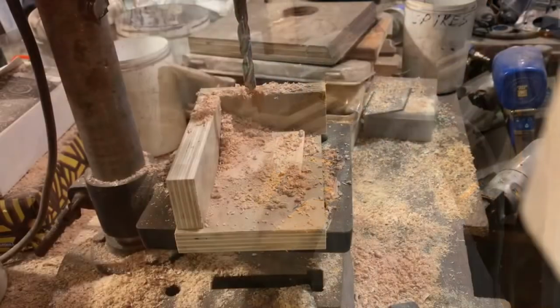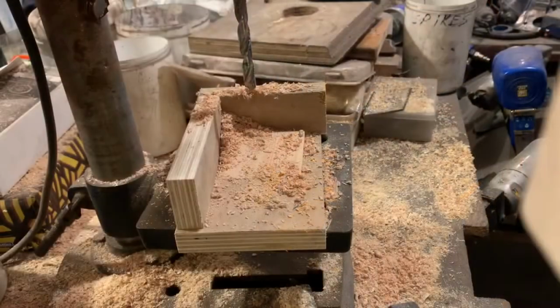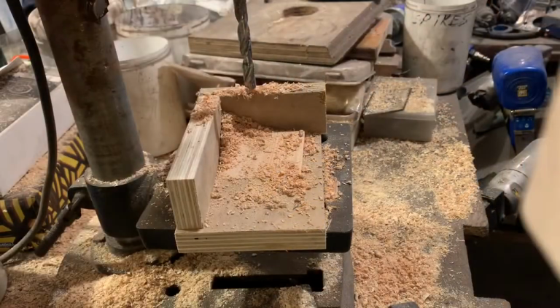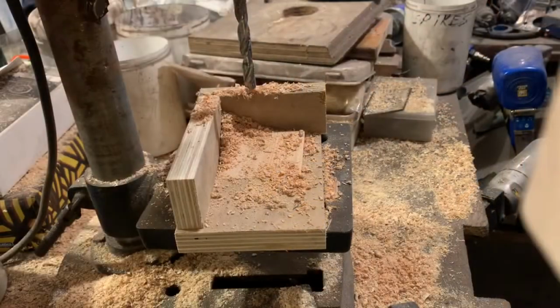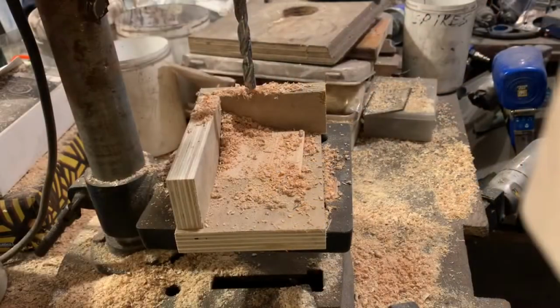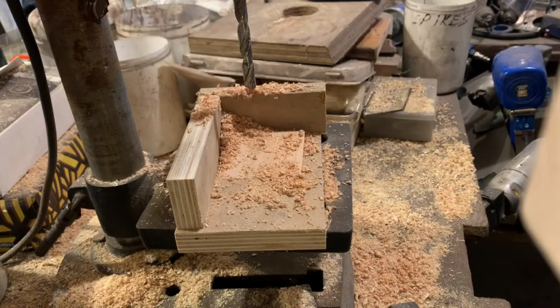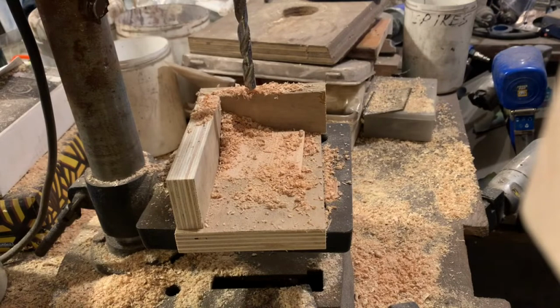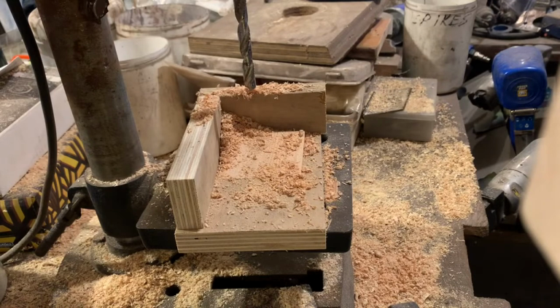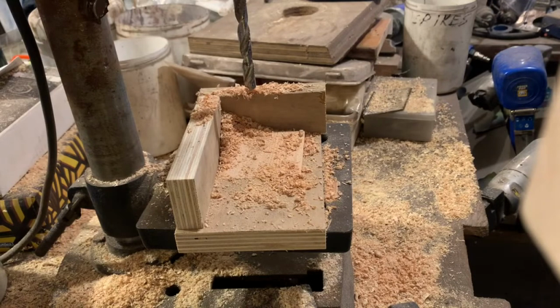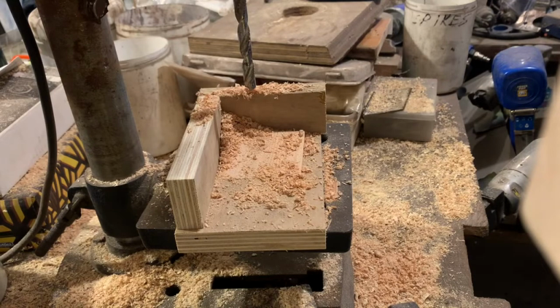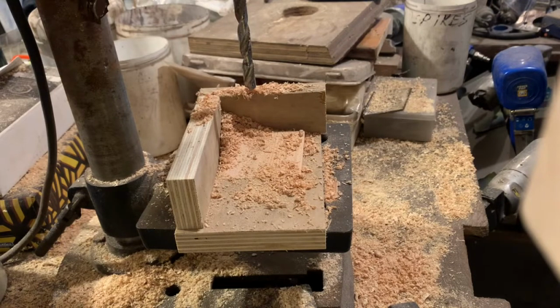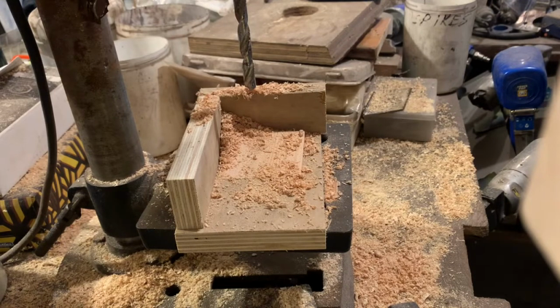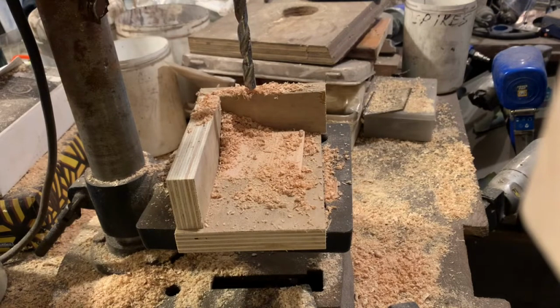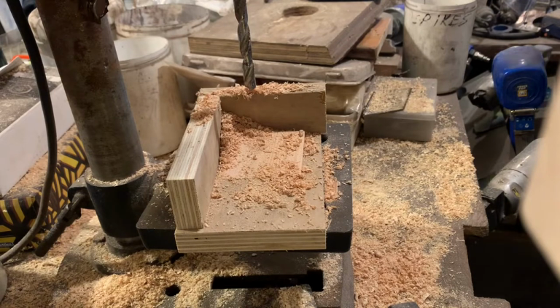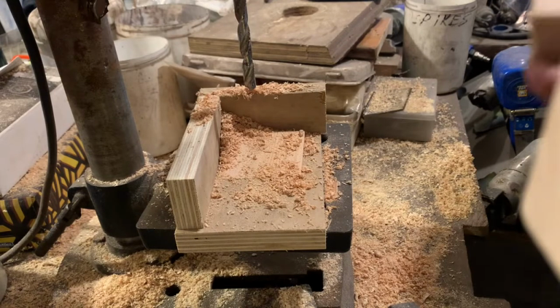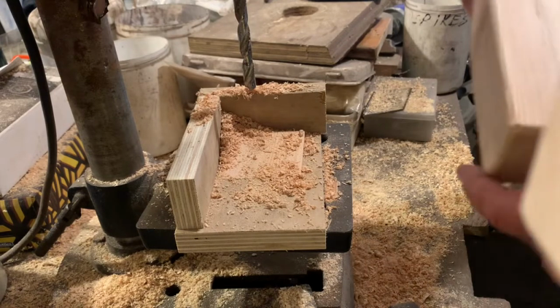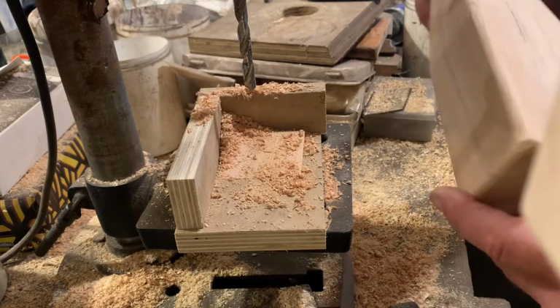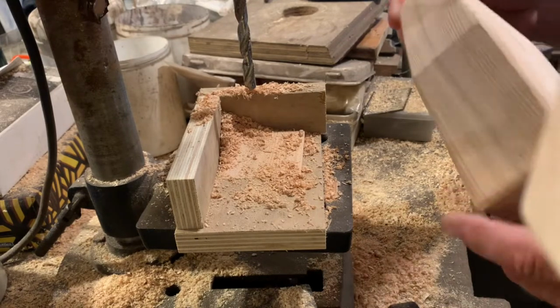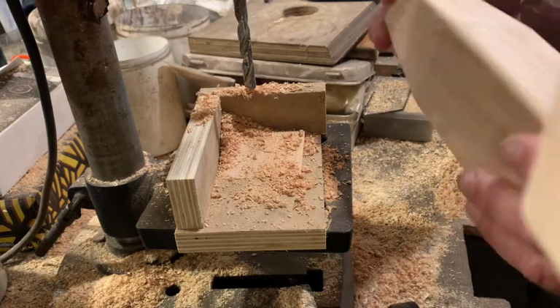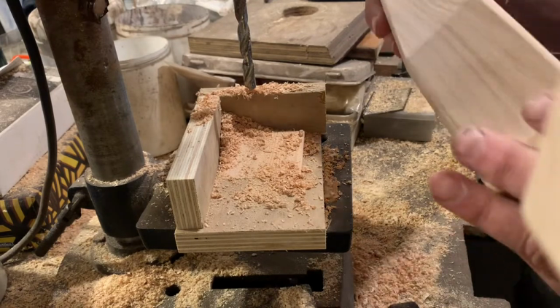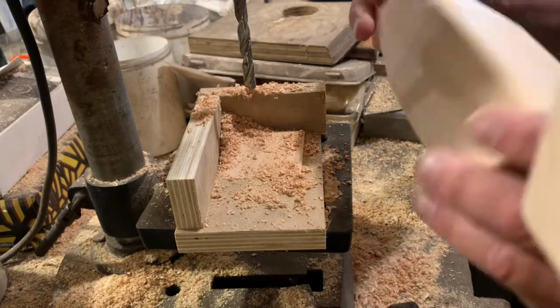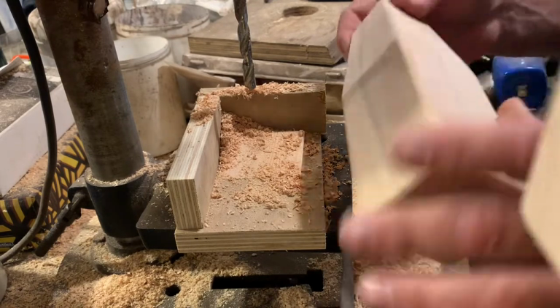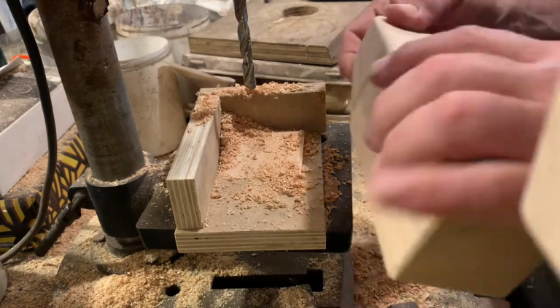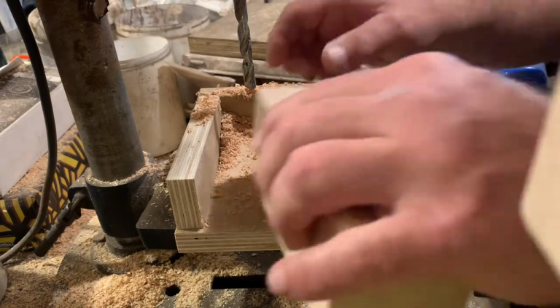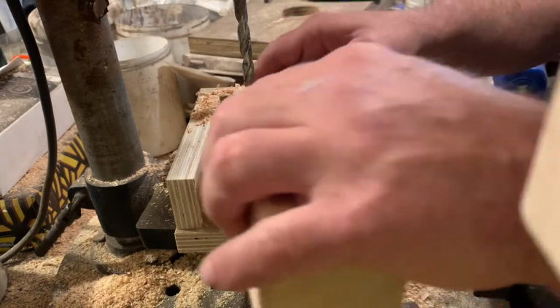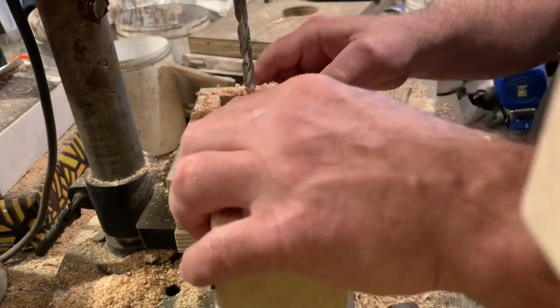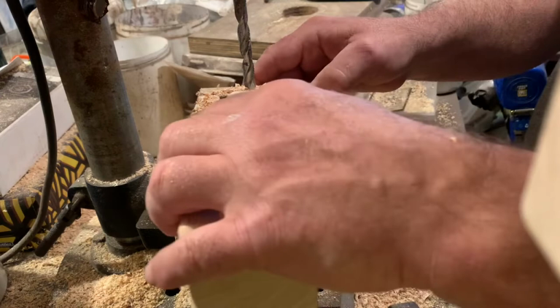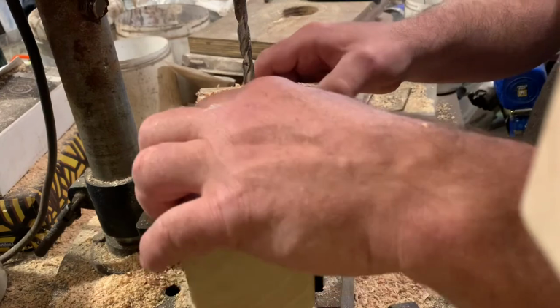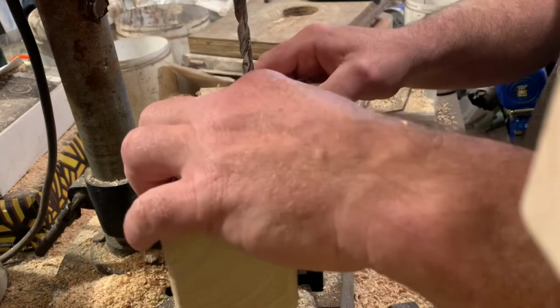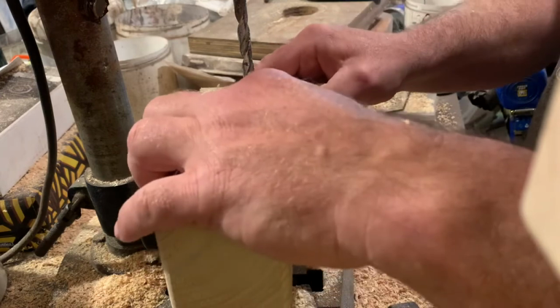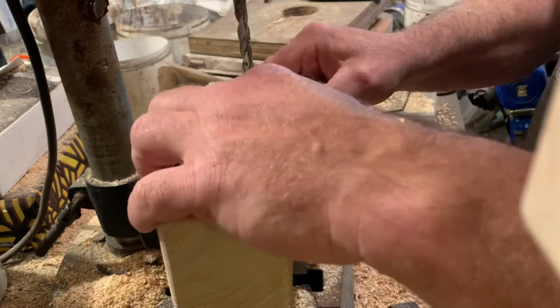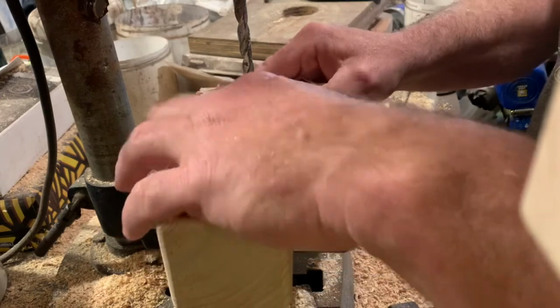Every hole in every buoy is drilled by hand on this little itty-bitty drill press.